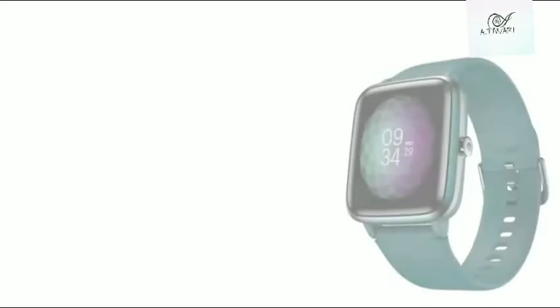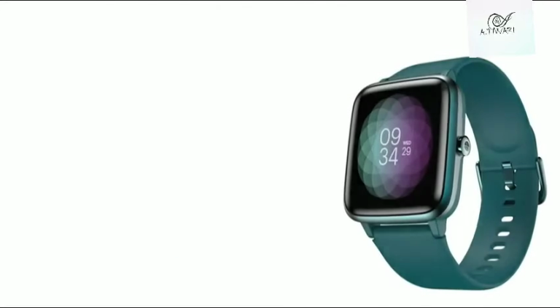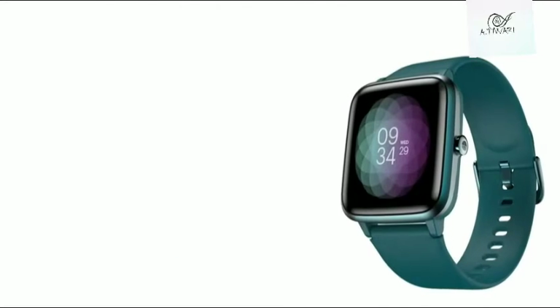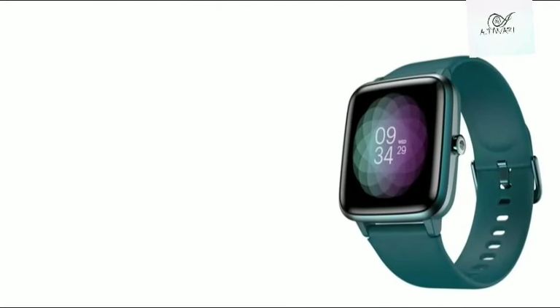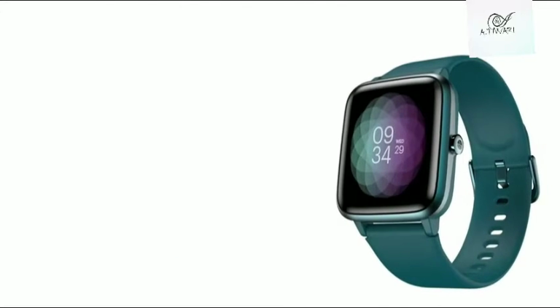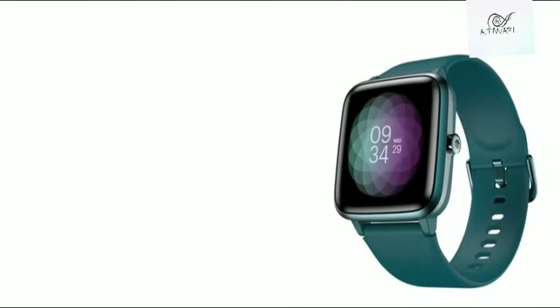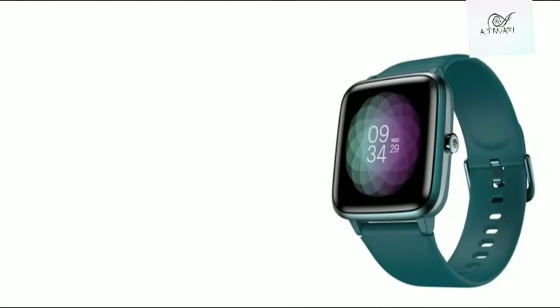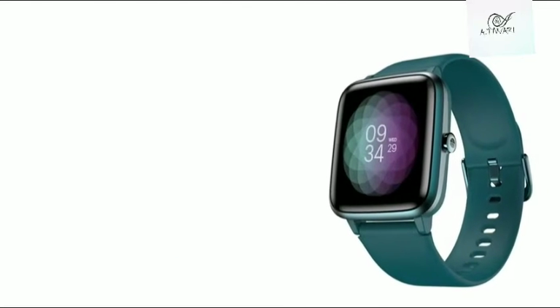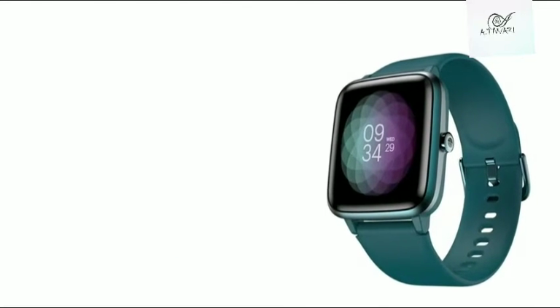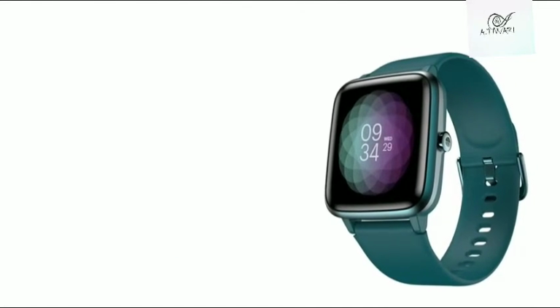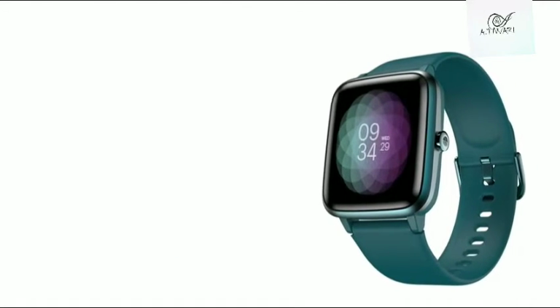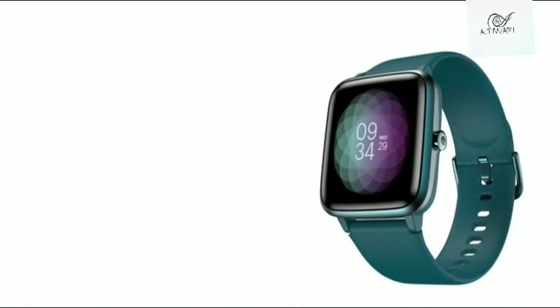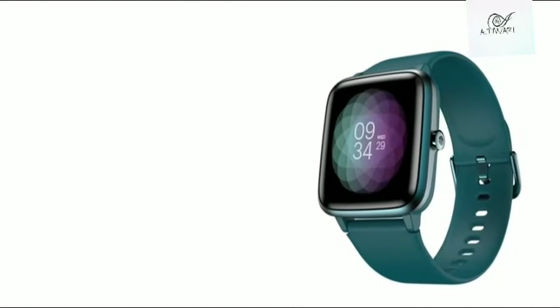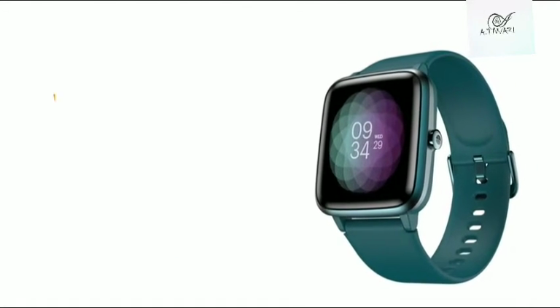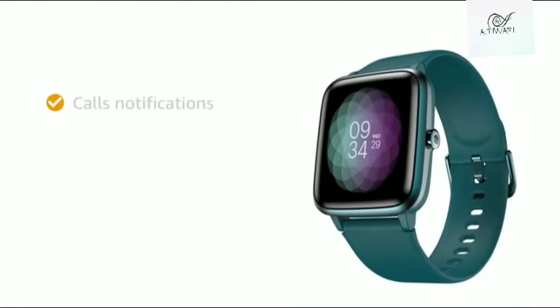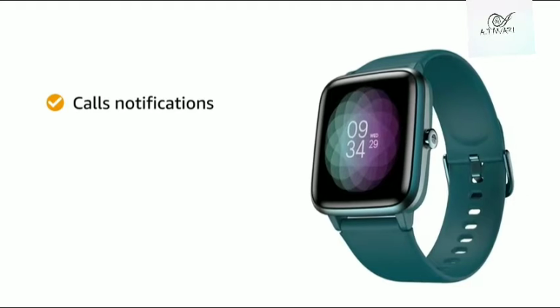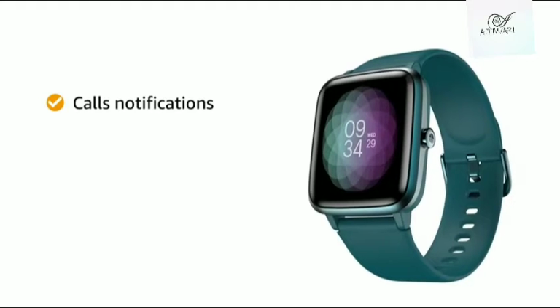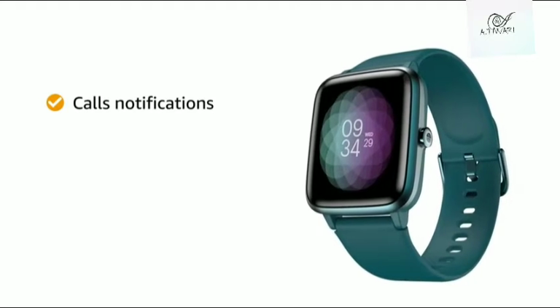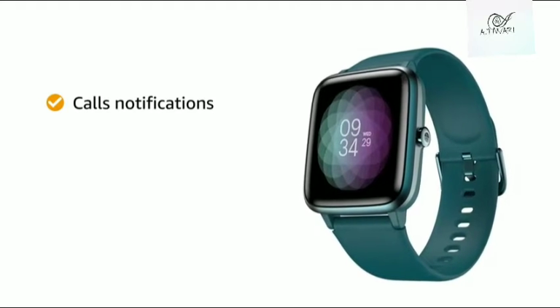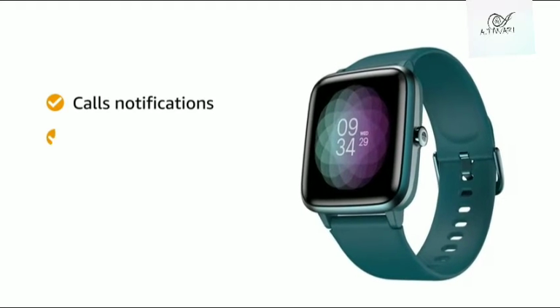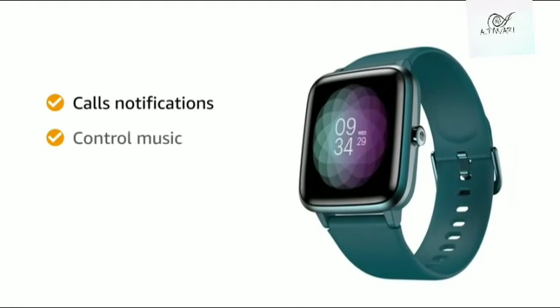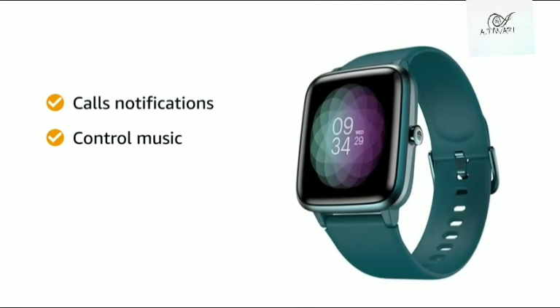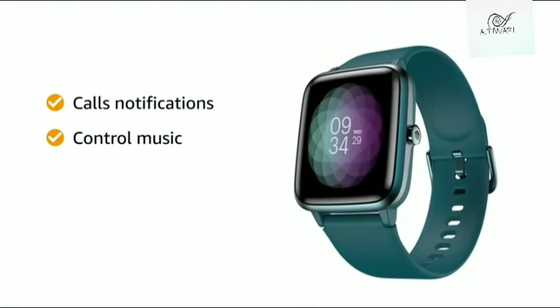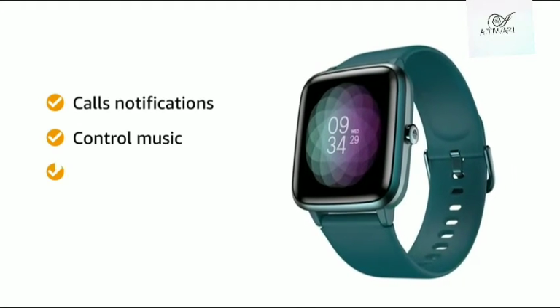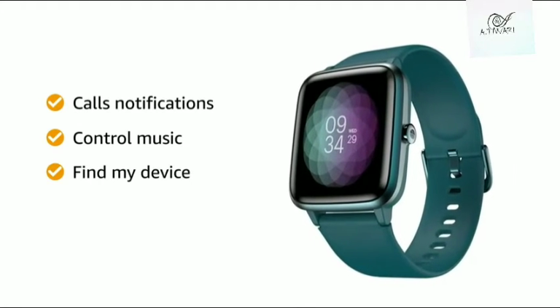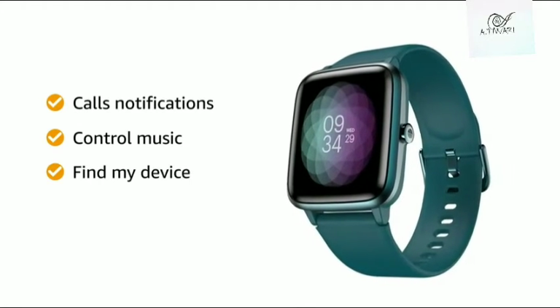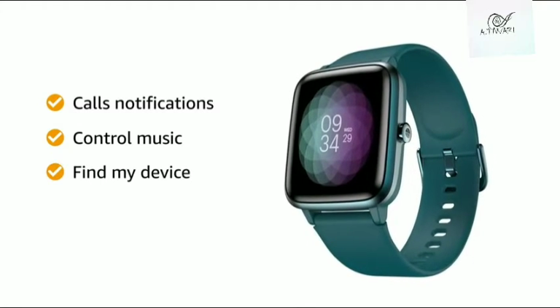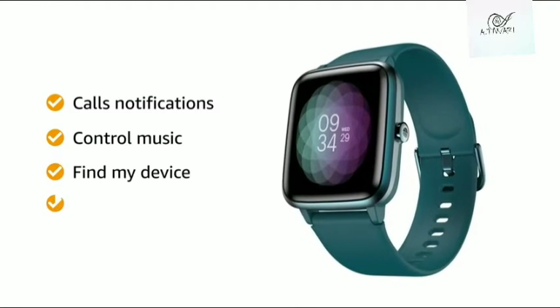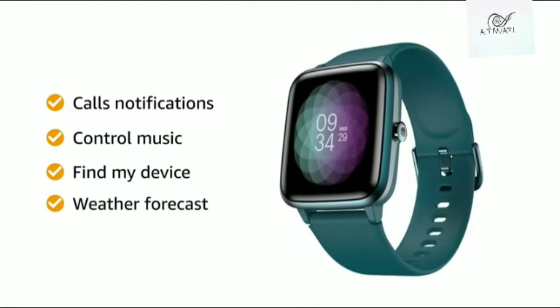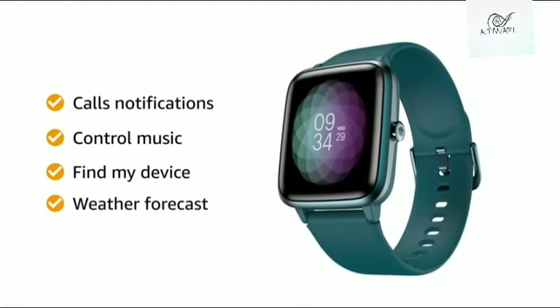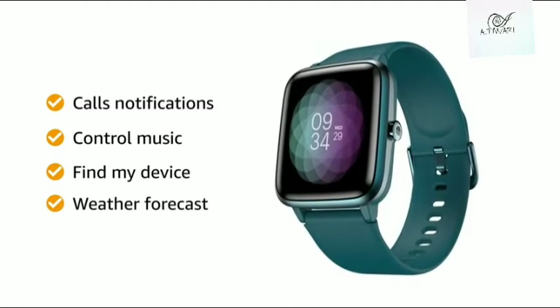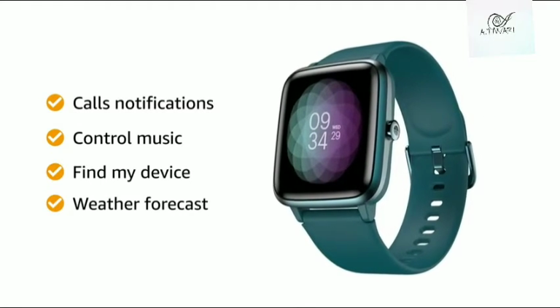This Noise smartwatch offers phone features such as call notifications, music control, find my device, and weather forecast.